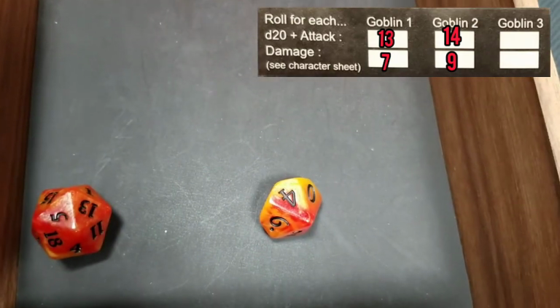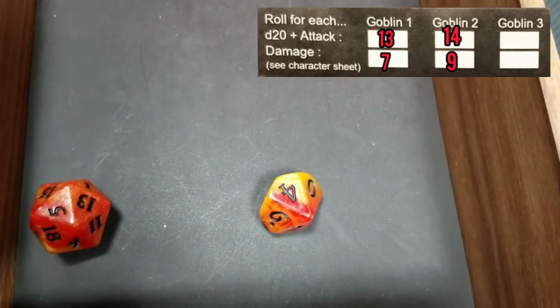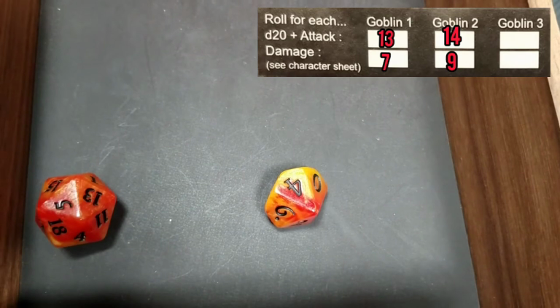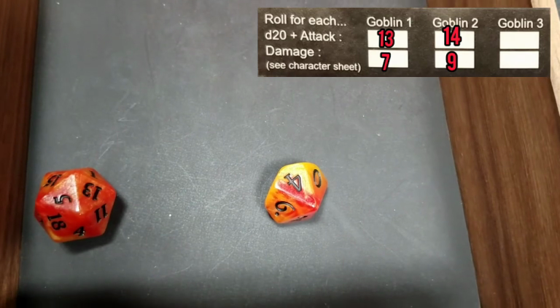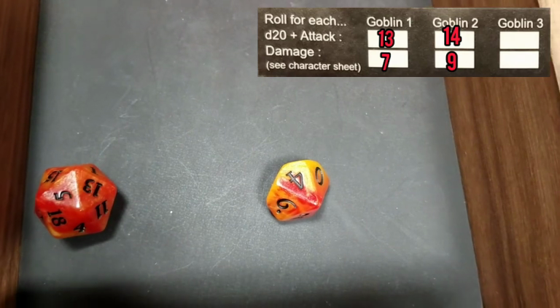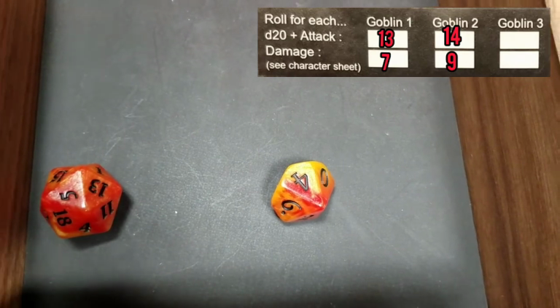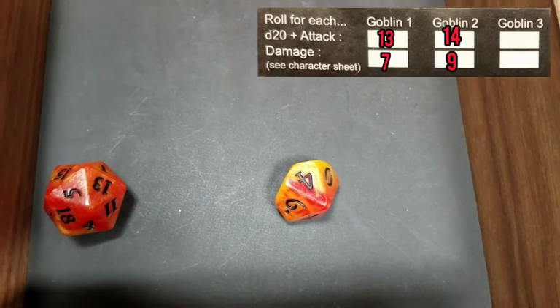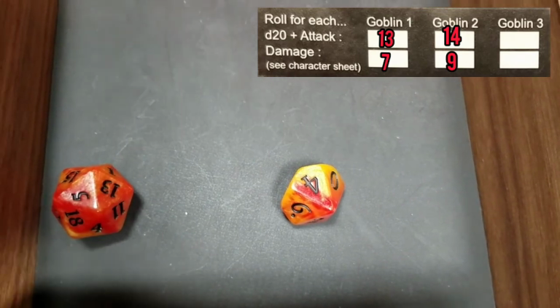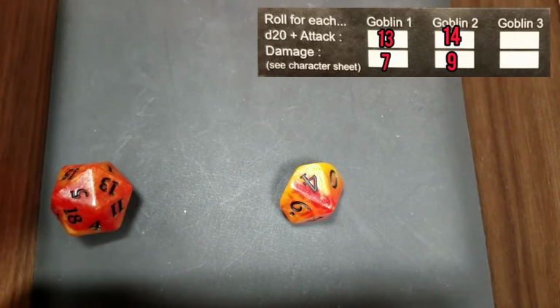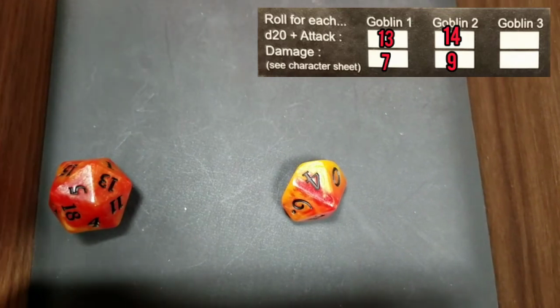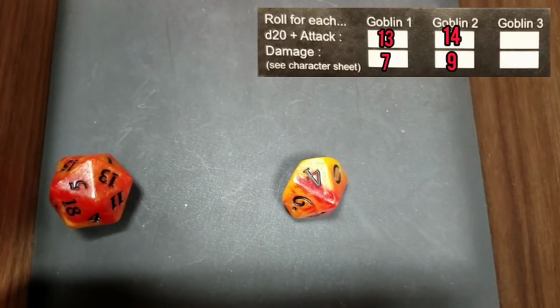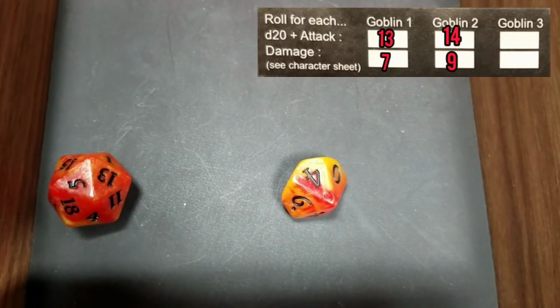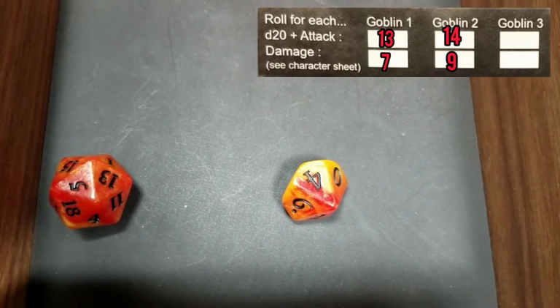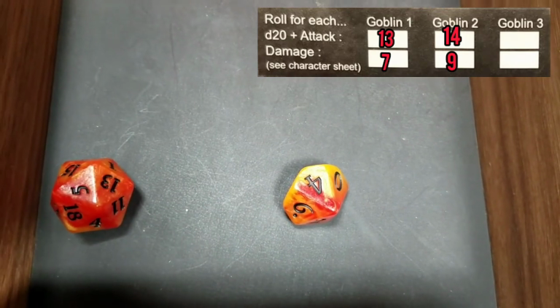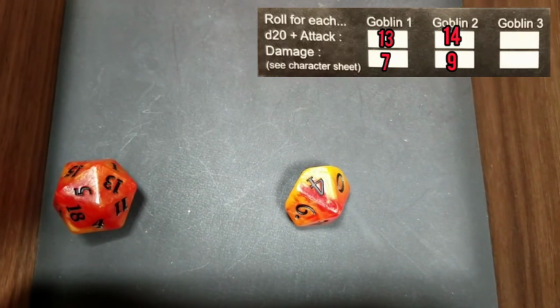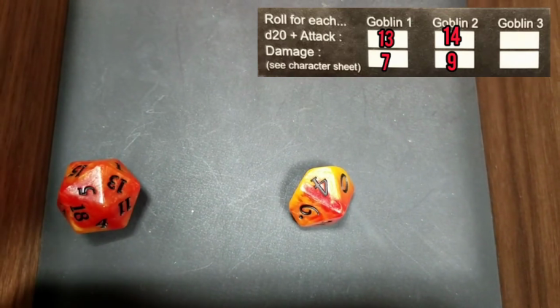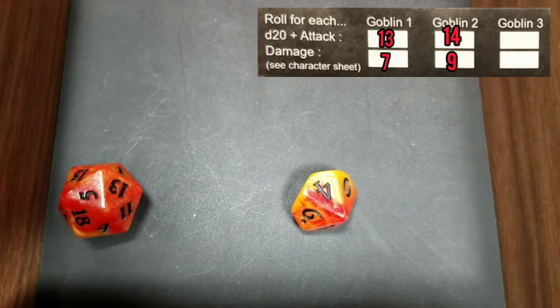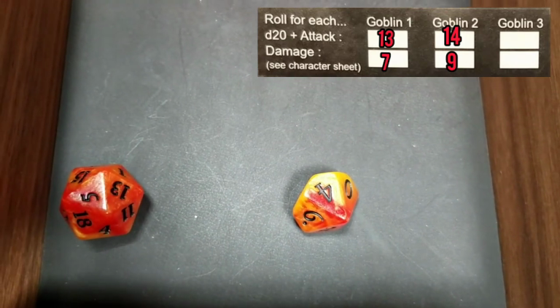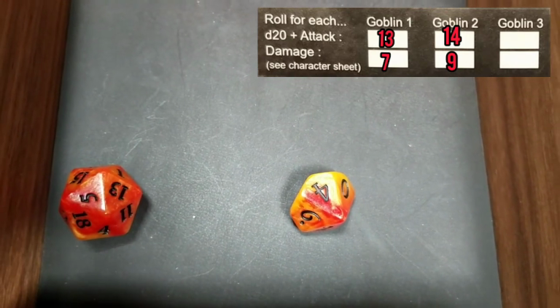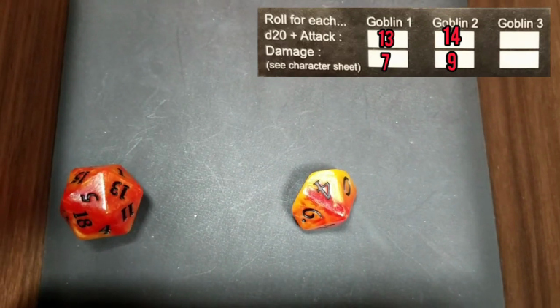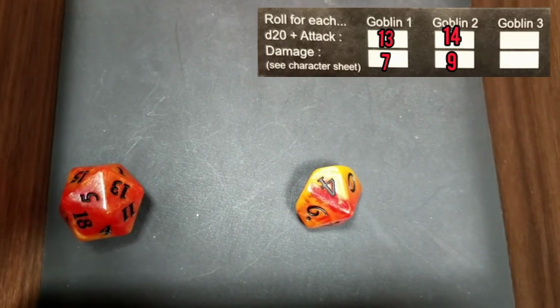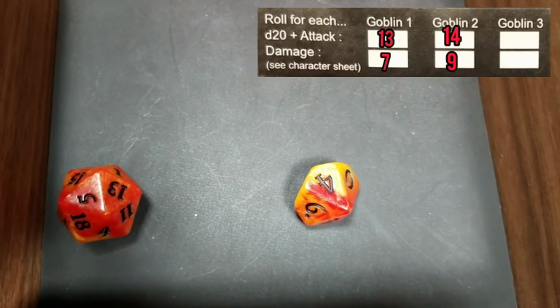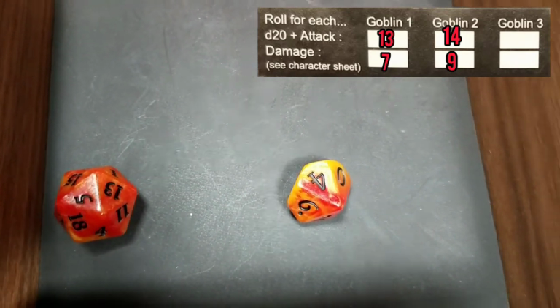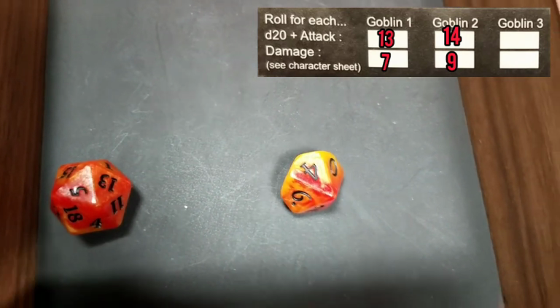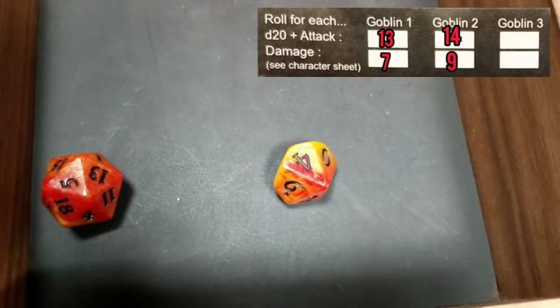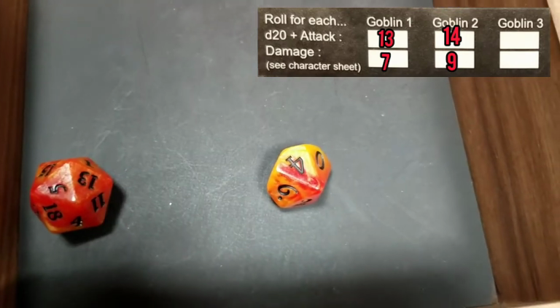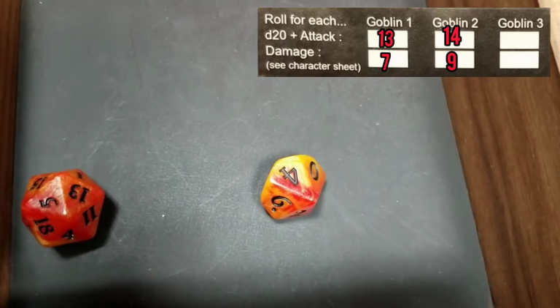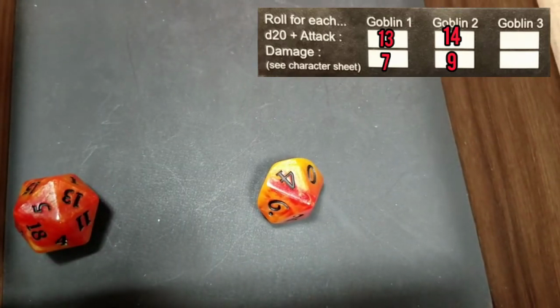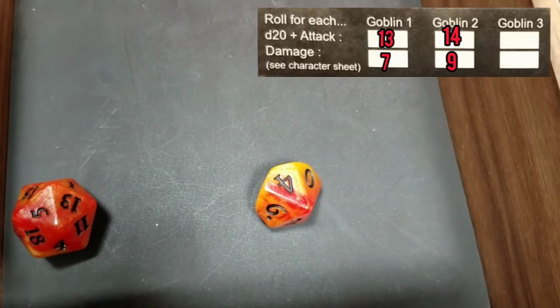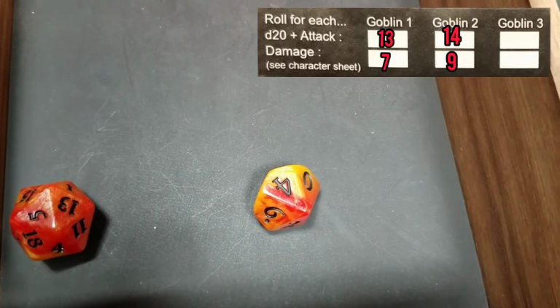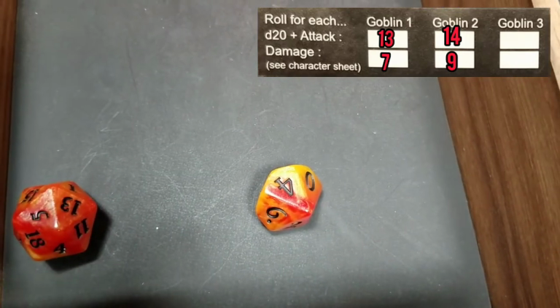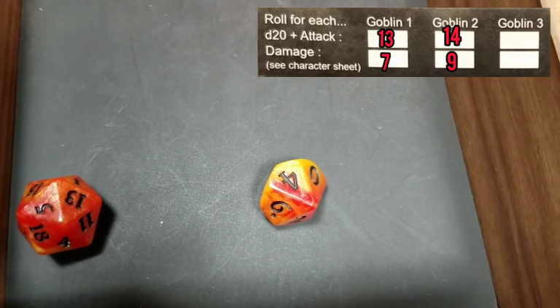Not as good on this guy — for goblin number three we come up with a five, plus four is a nine for our attack, and a four on the damage.